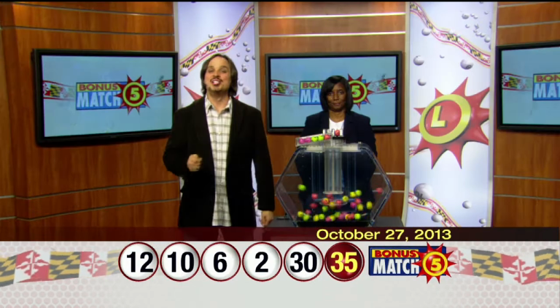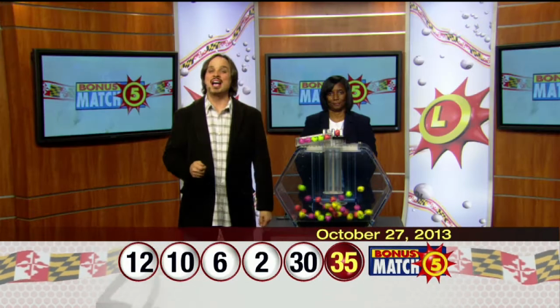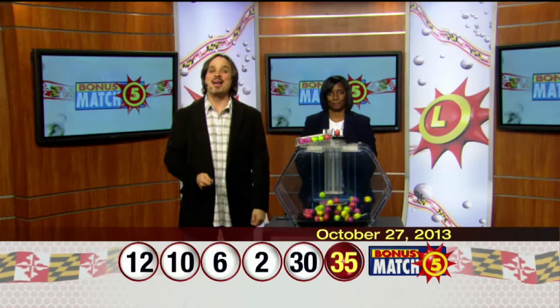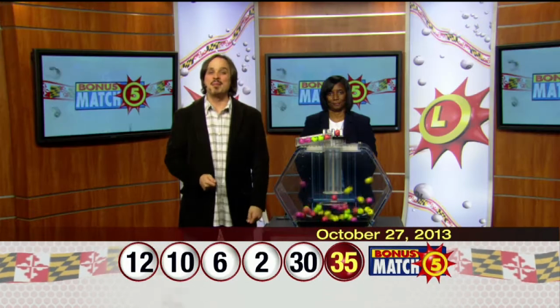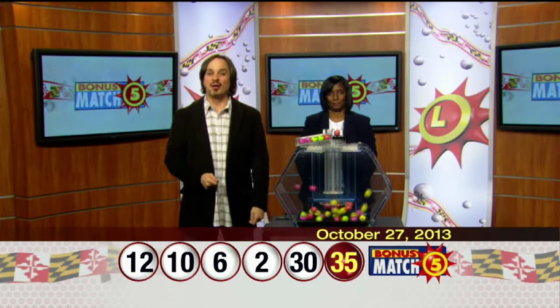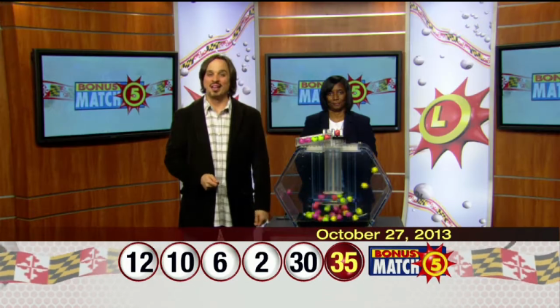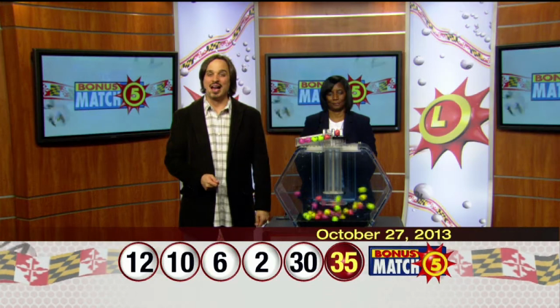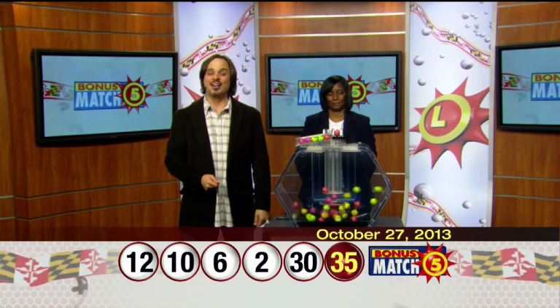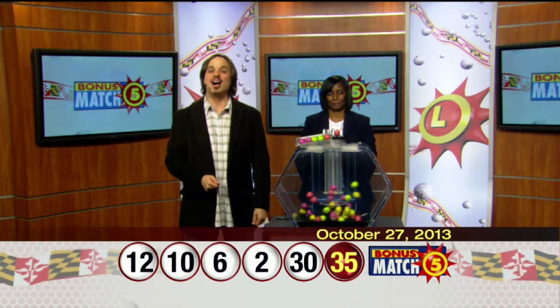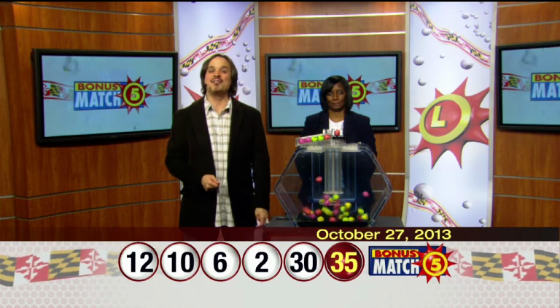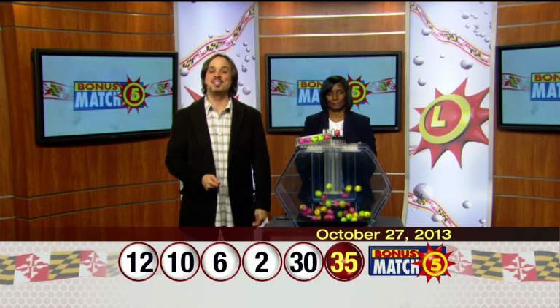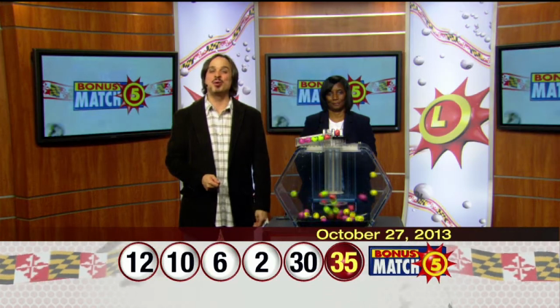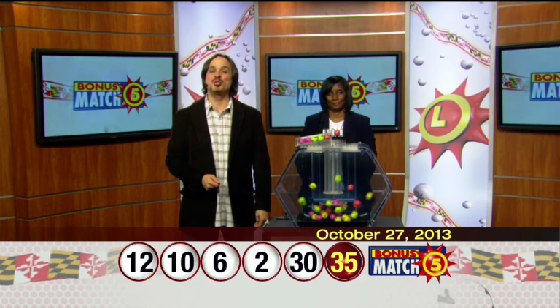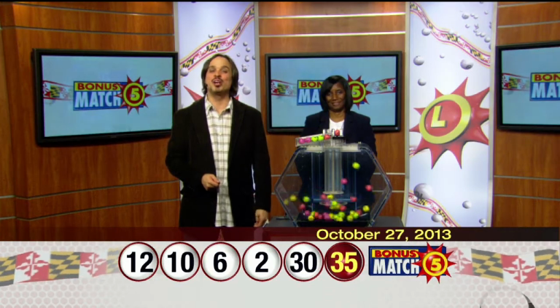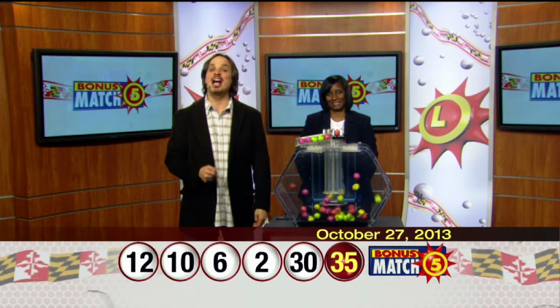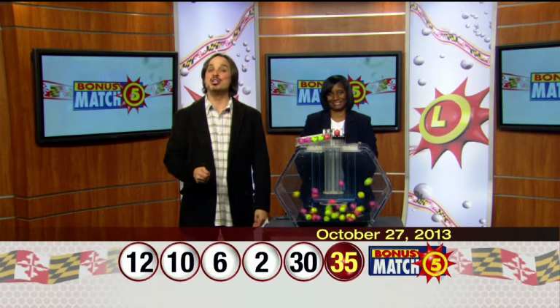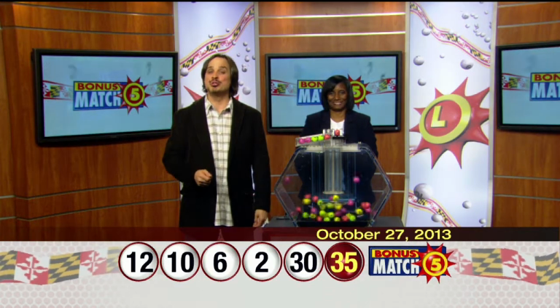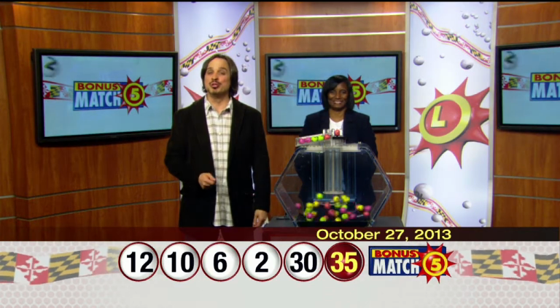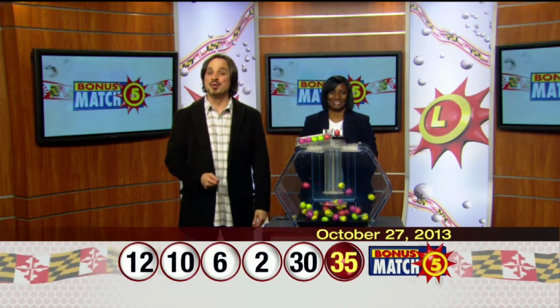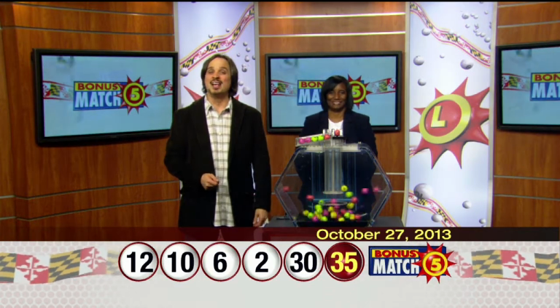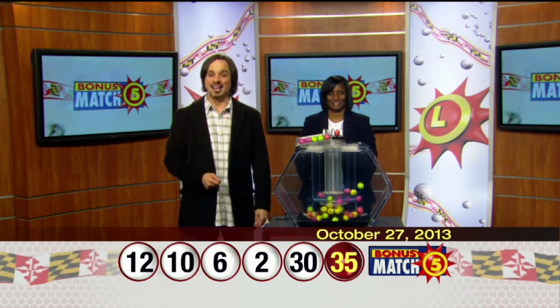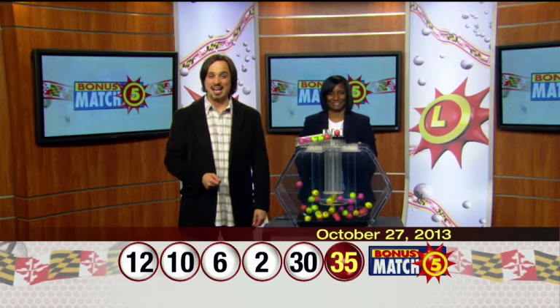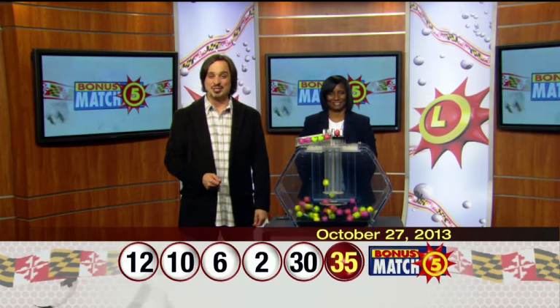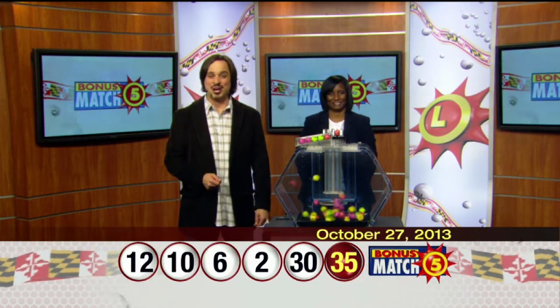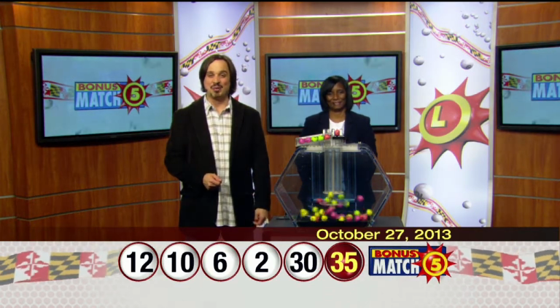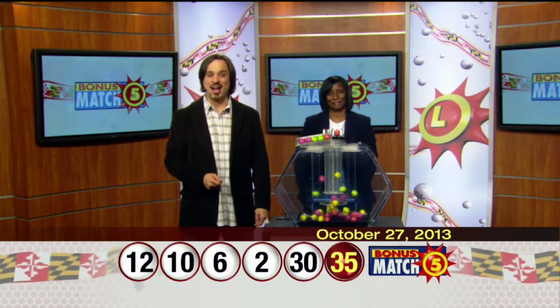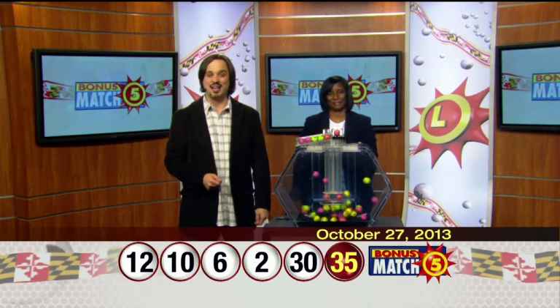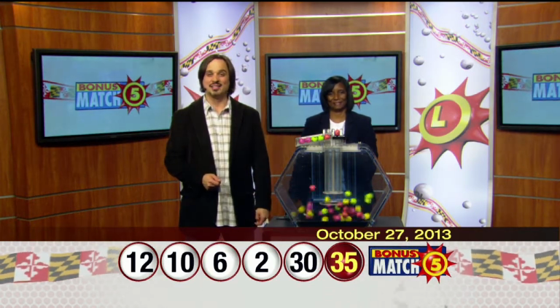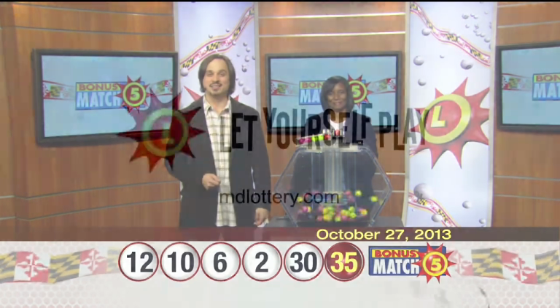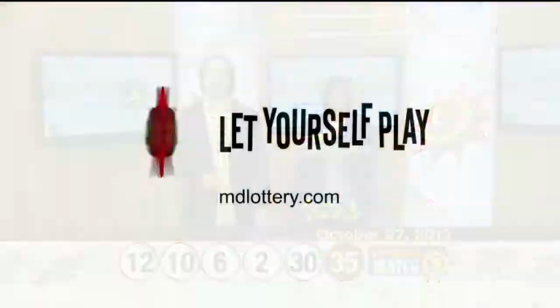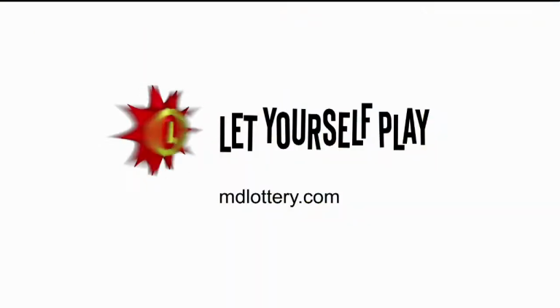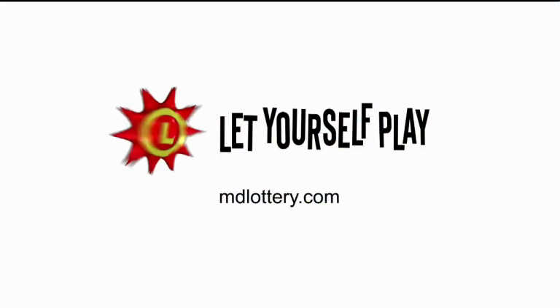Check out the Maryland Lottery on Facebook, Twitter, and YouTube, and let yourself play.